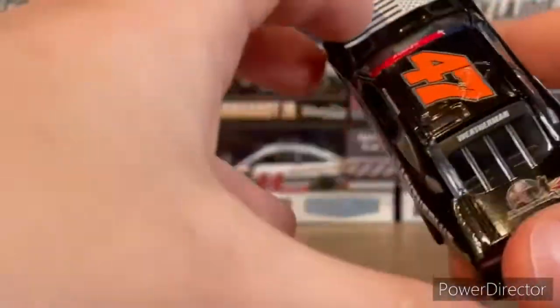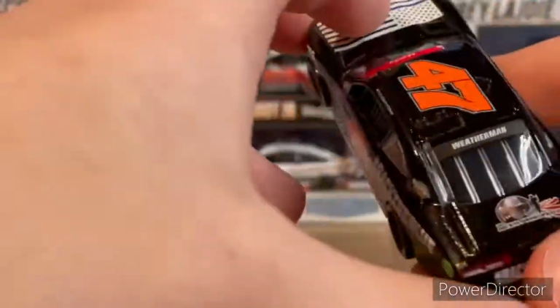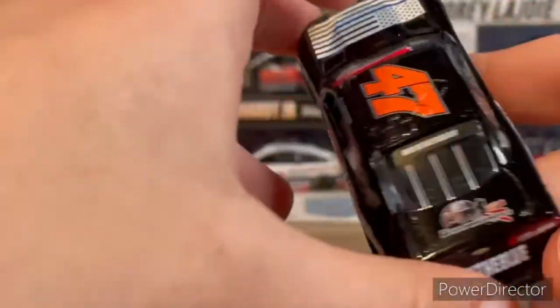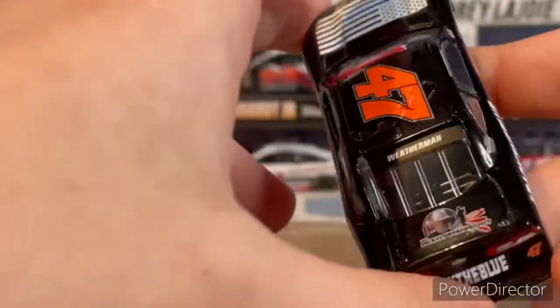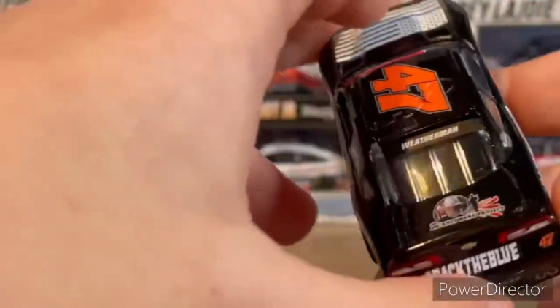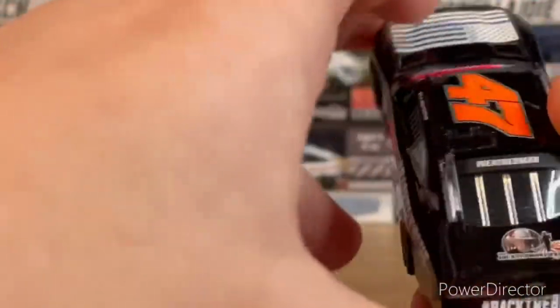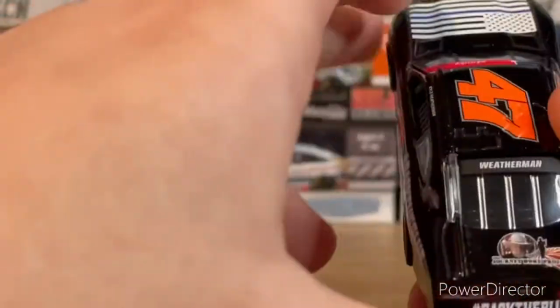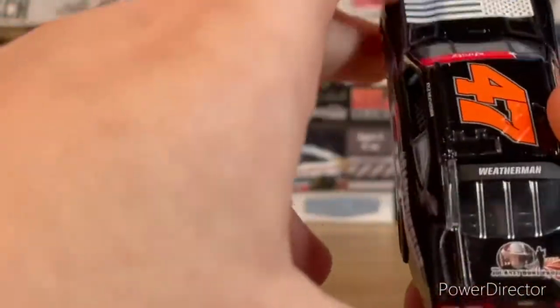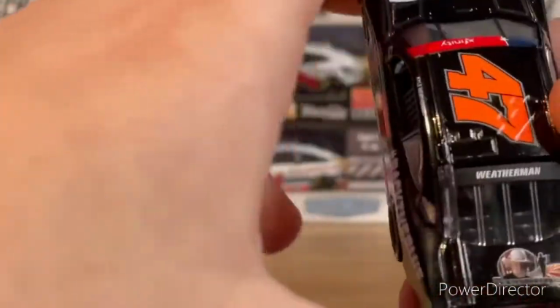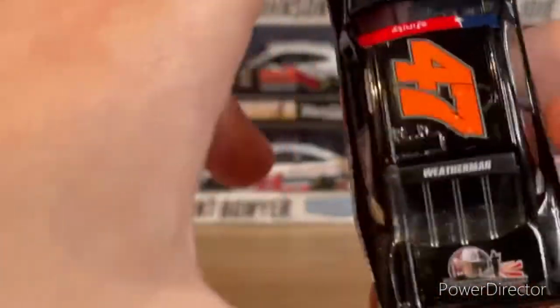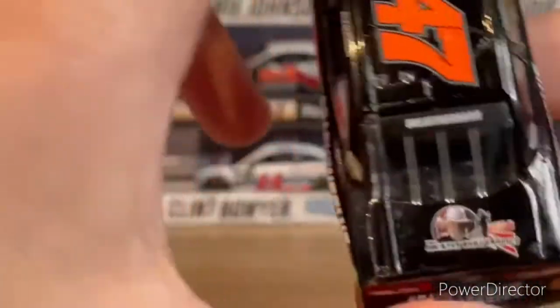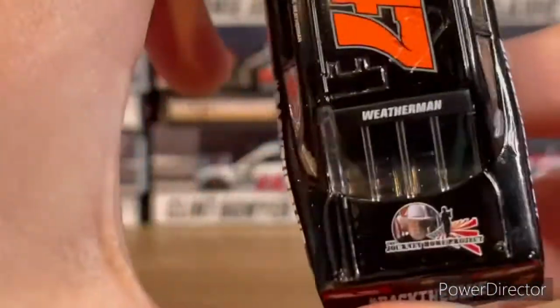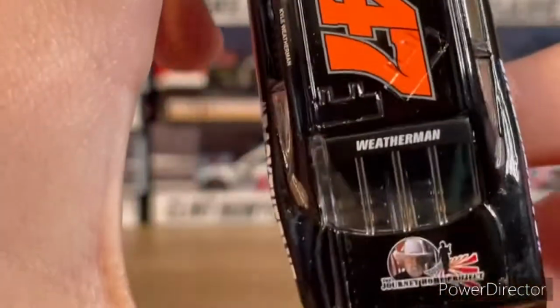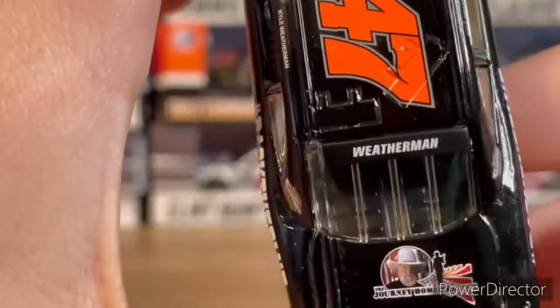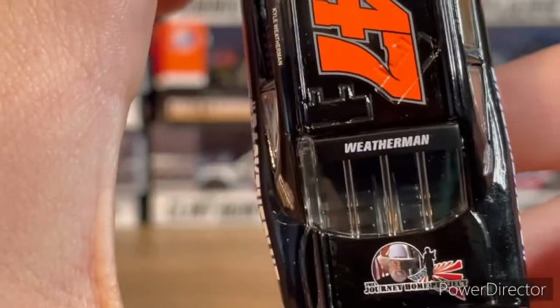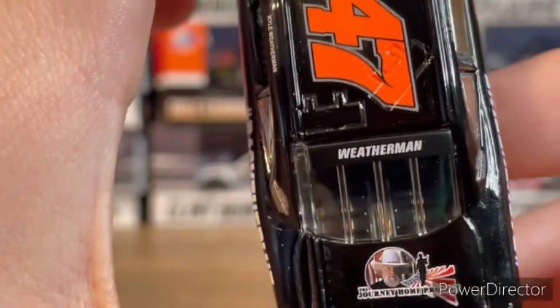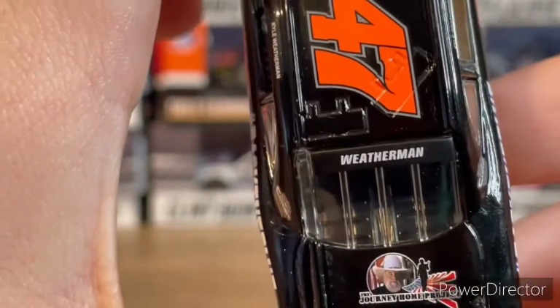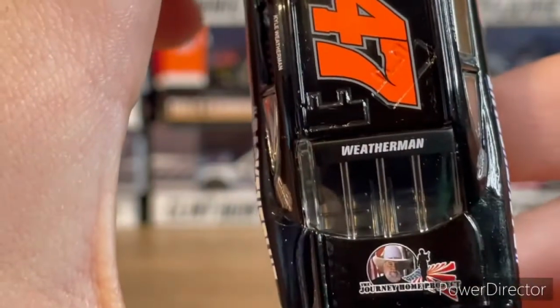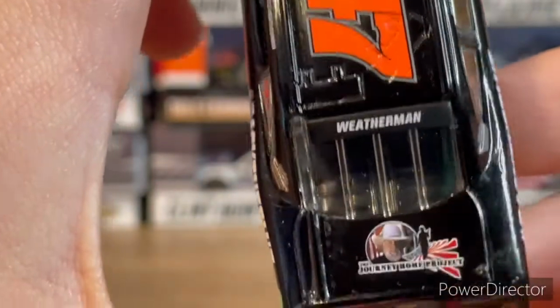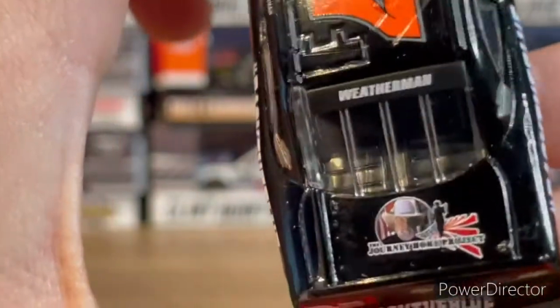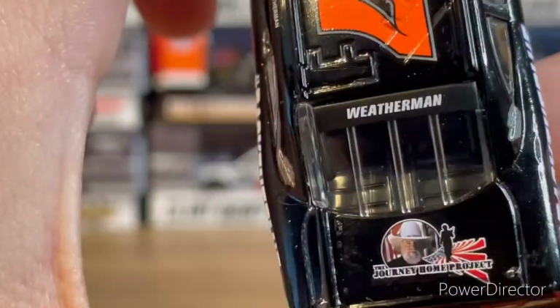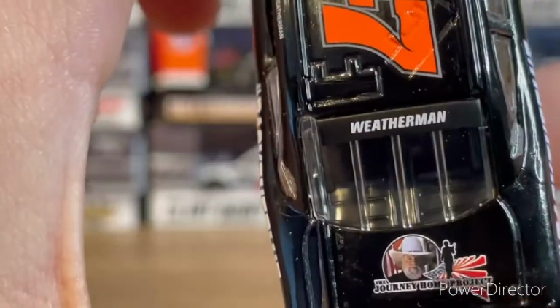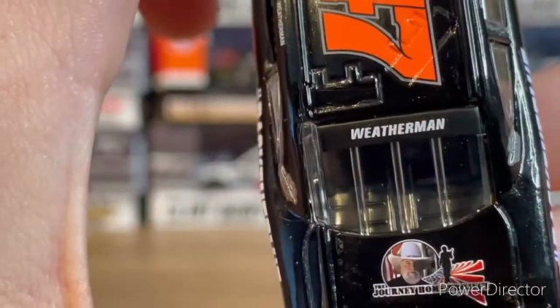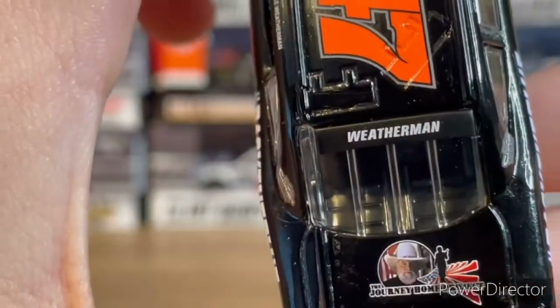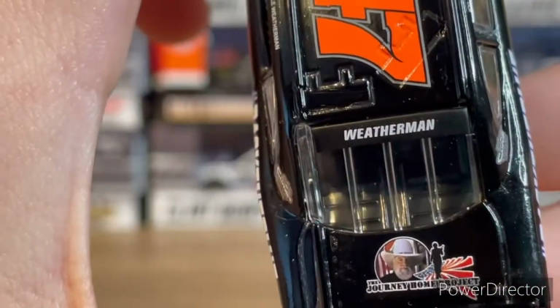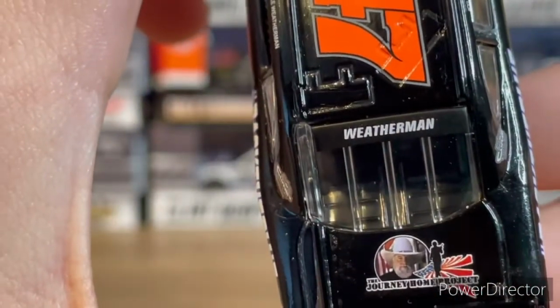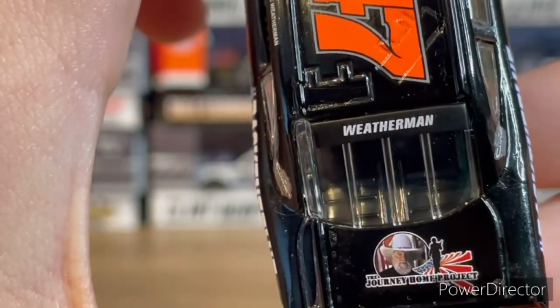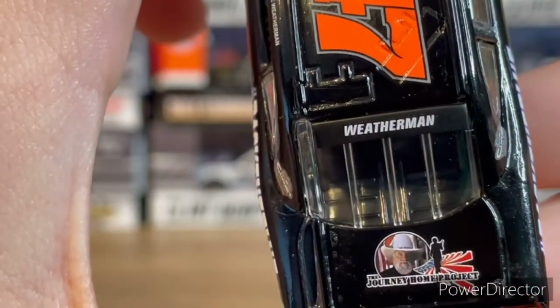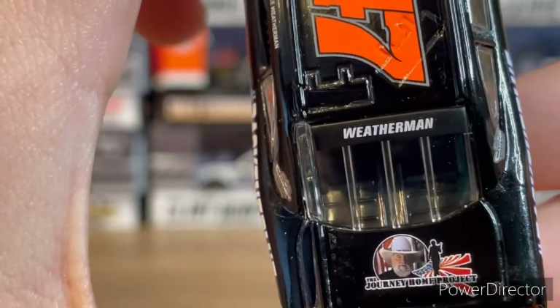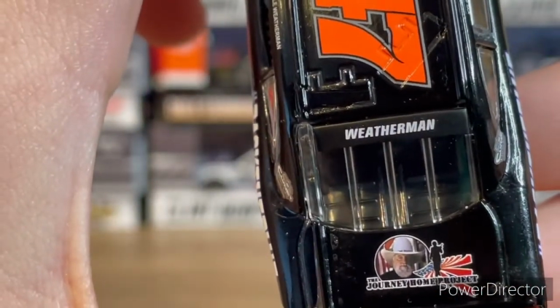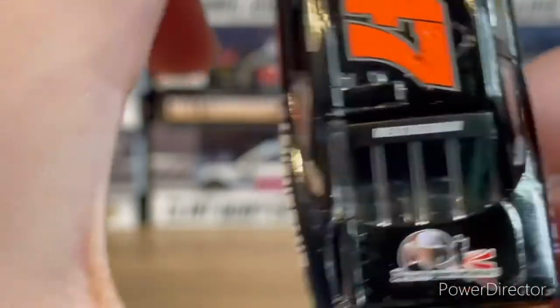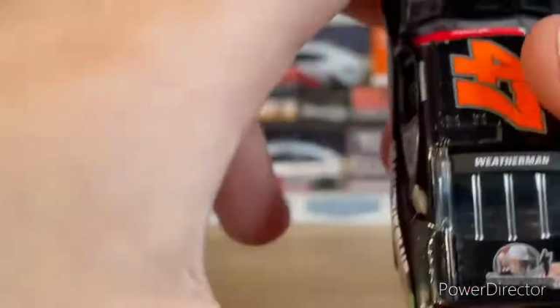You've also got the Journey Home Project sponsor on the car.